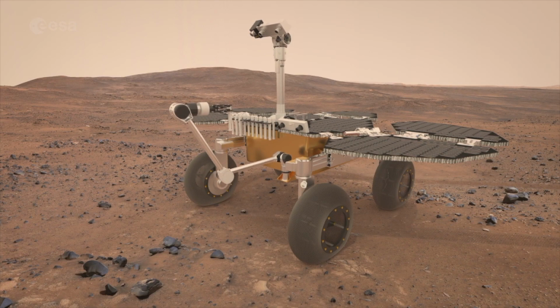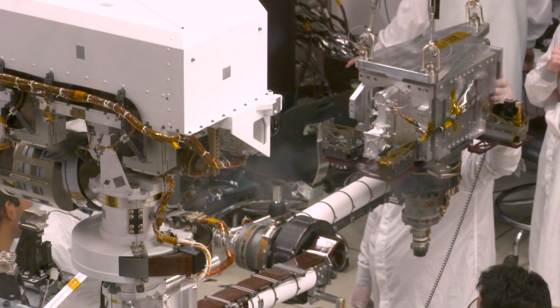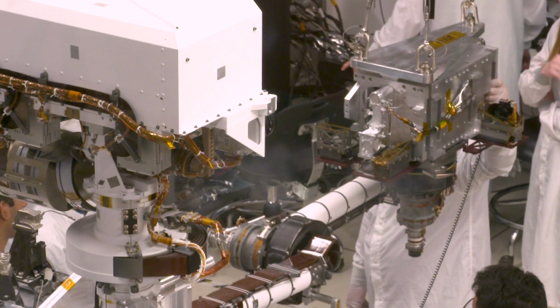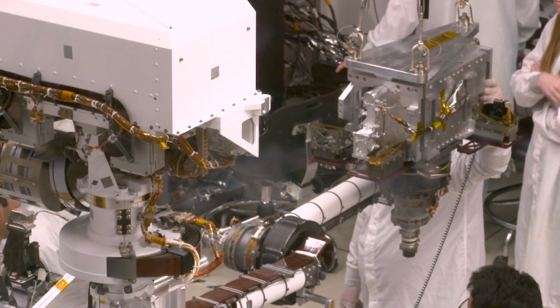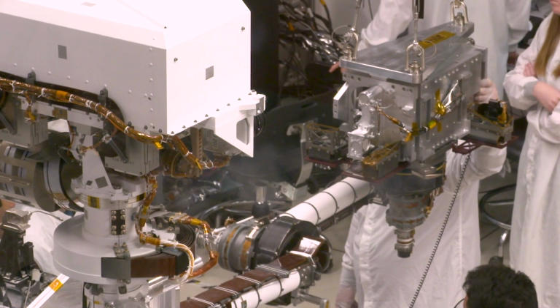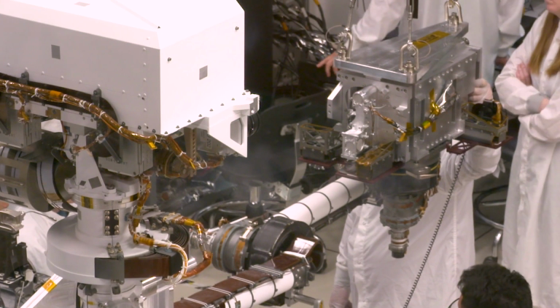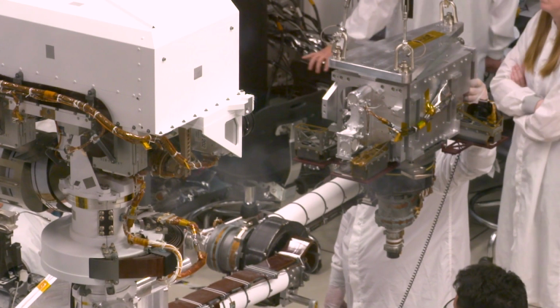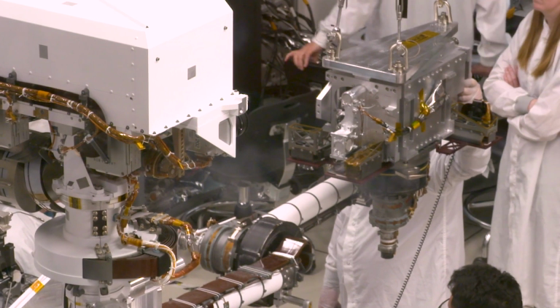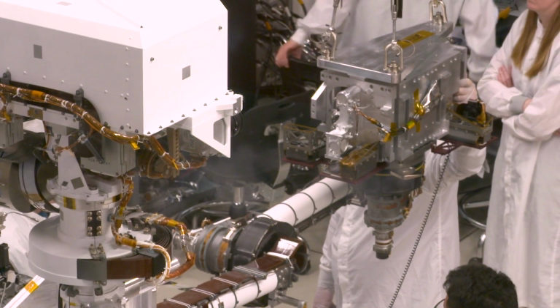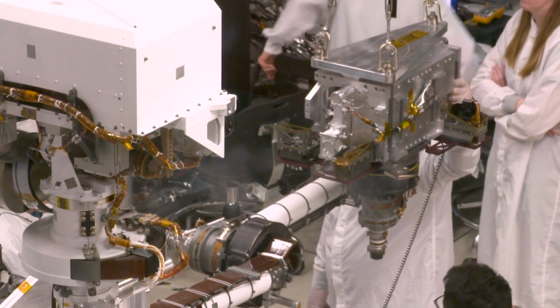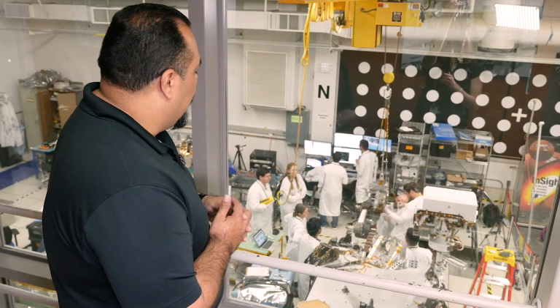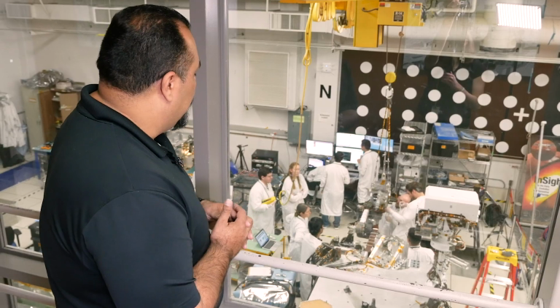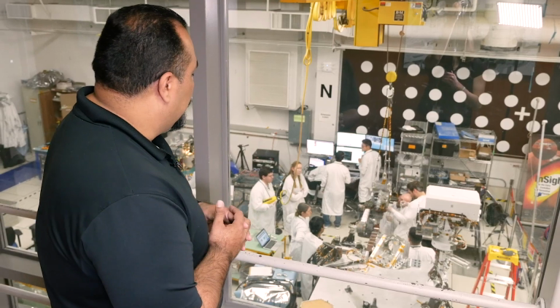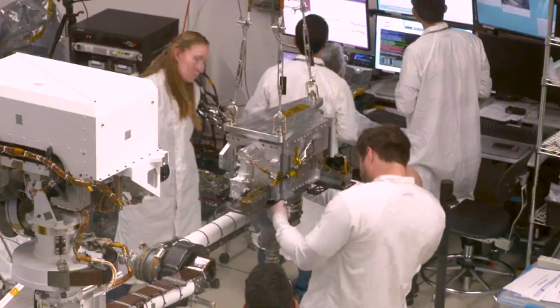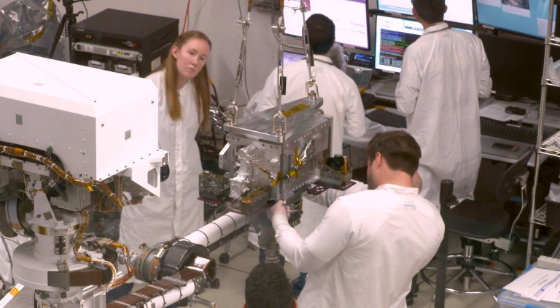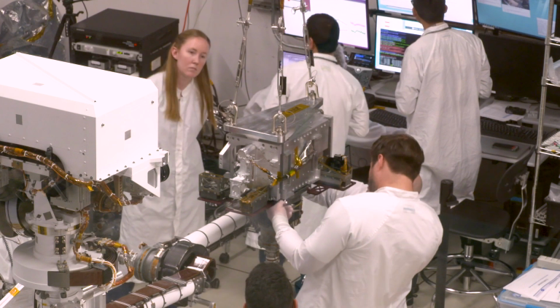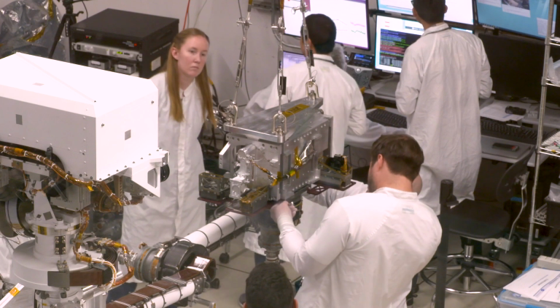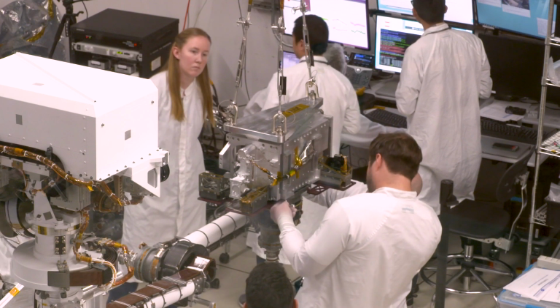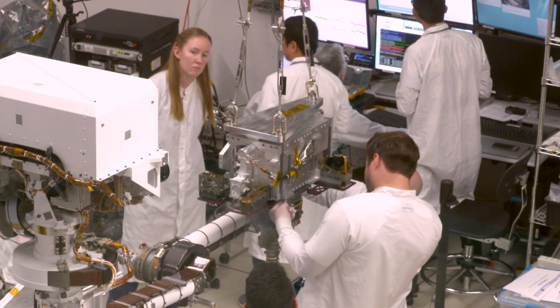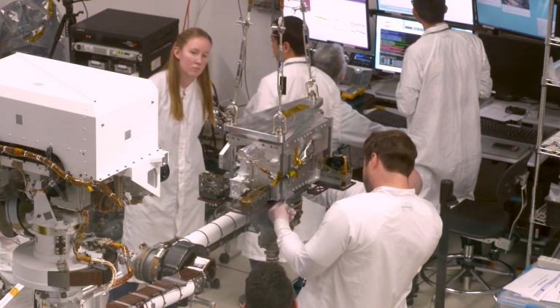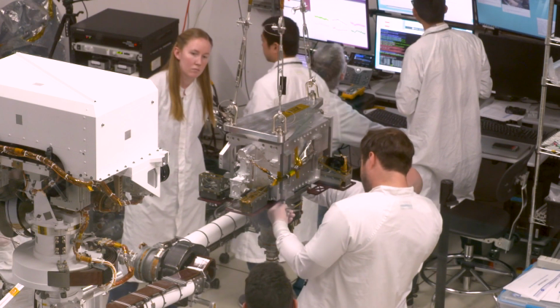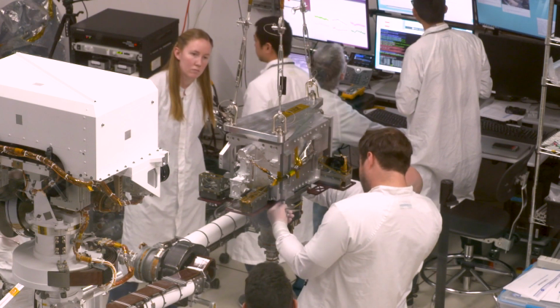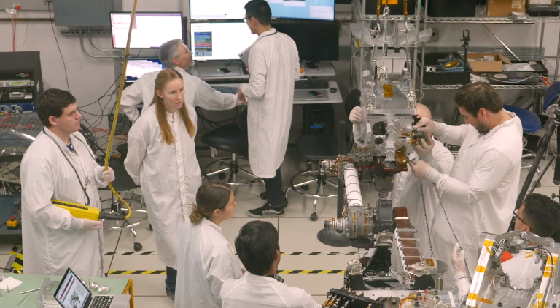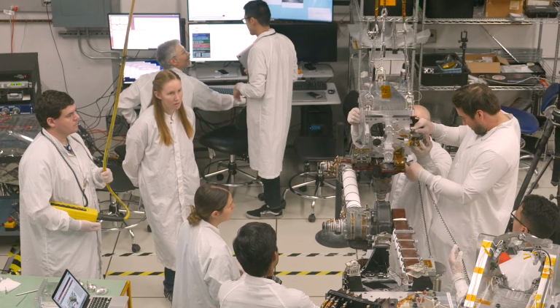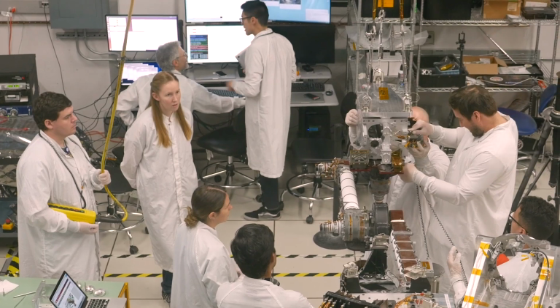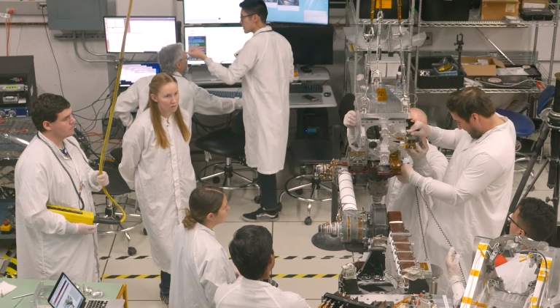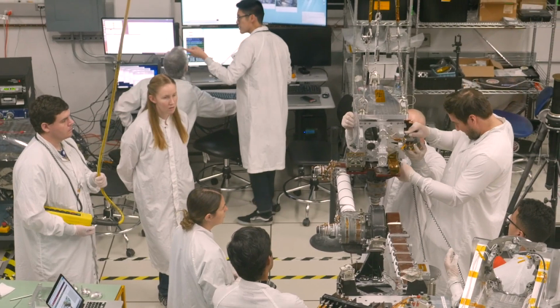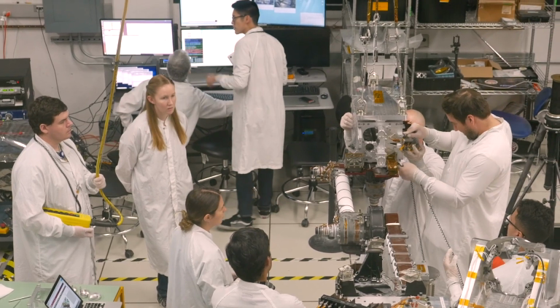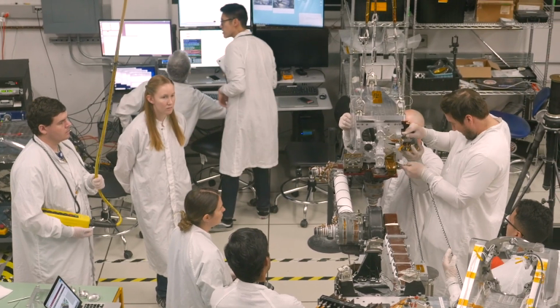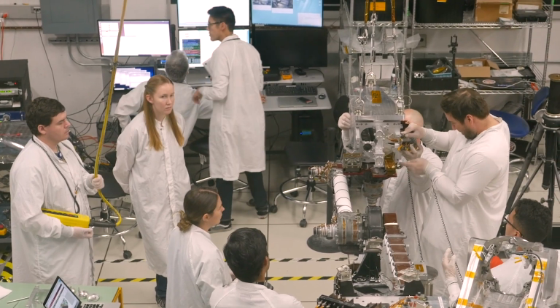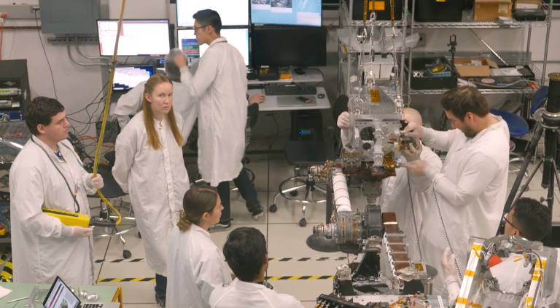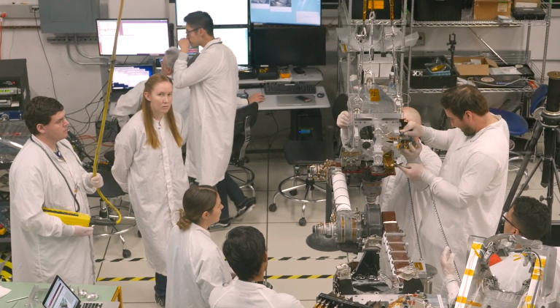You can see the robotic arm stretched out and we have a bunch of engineers and technicians working on installing a model of our drill.